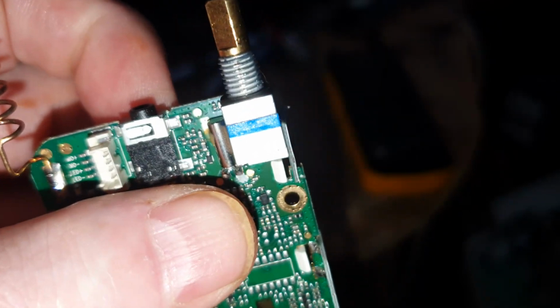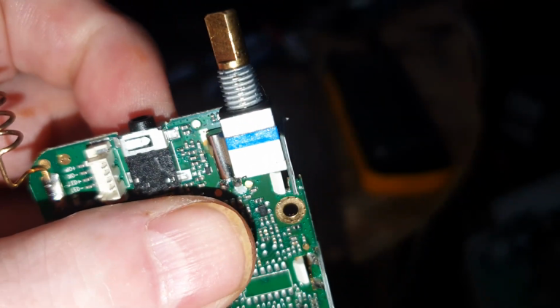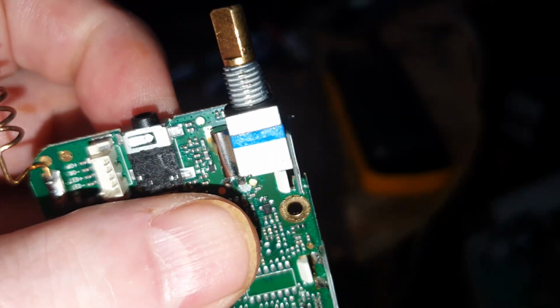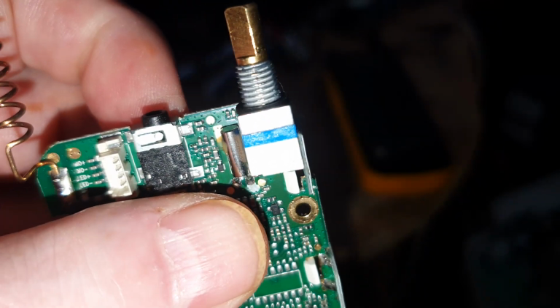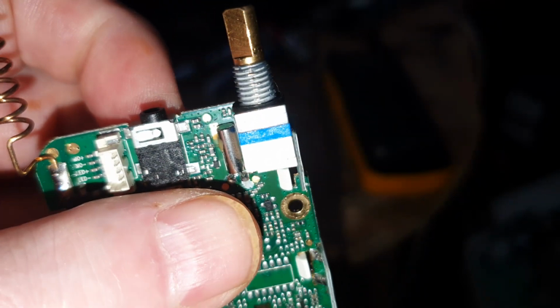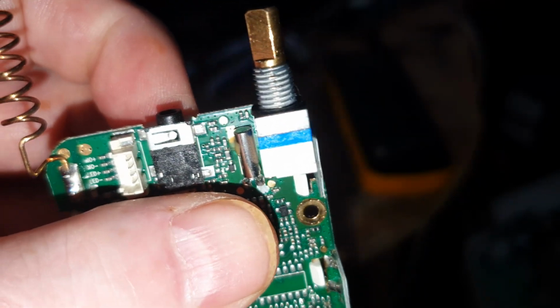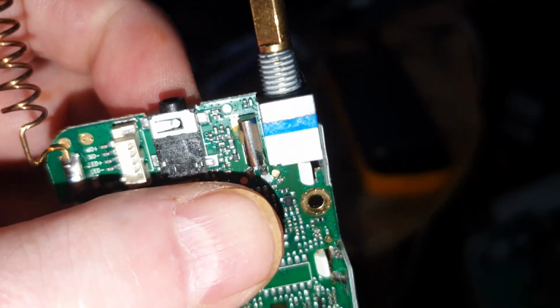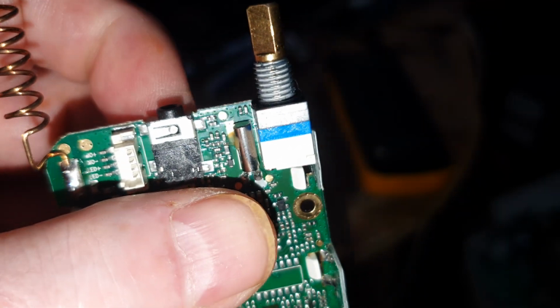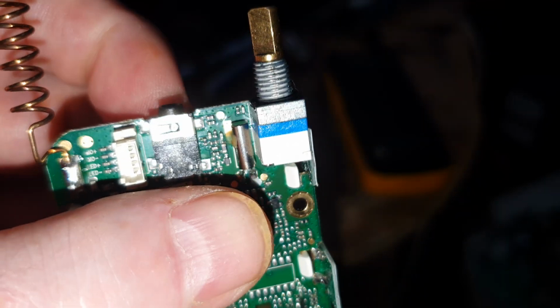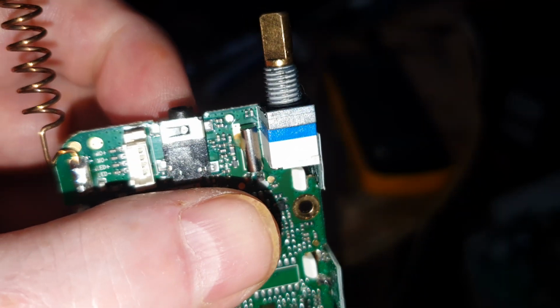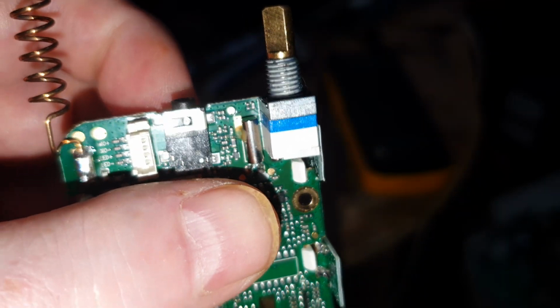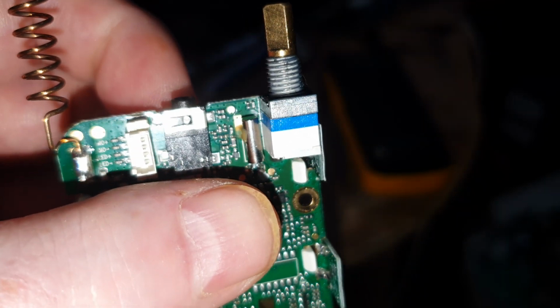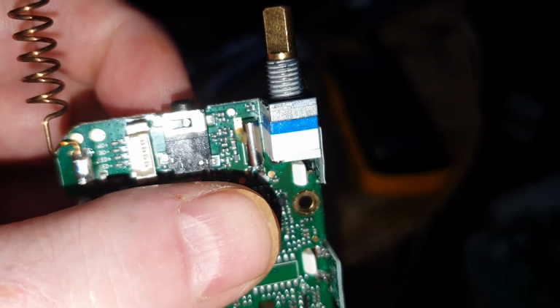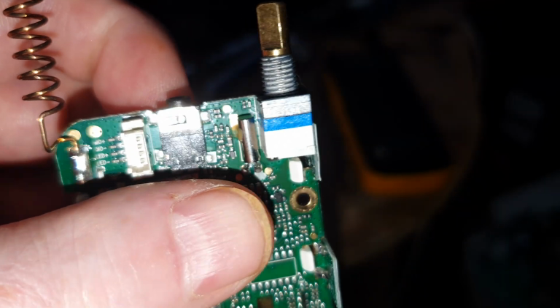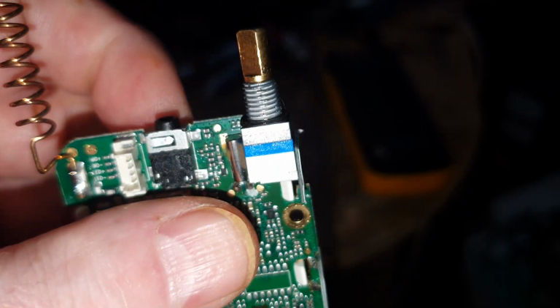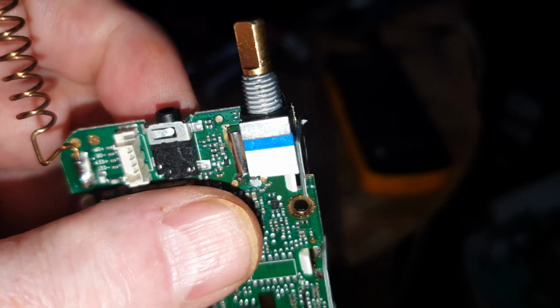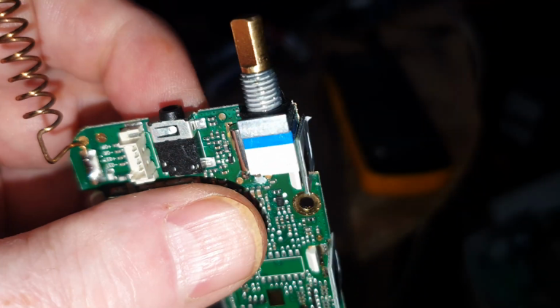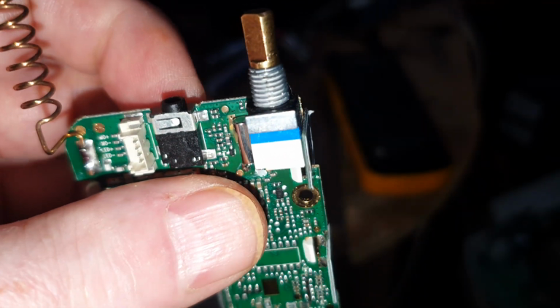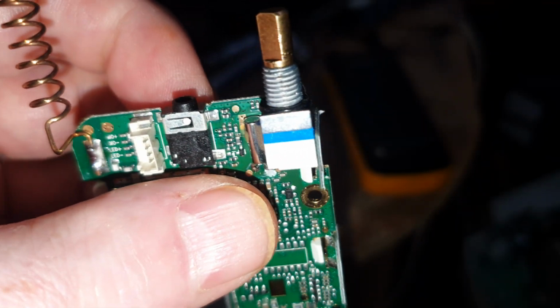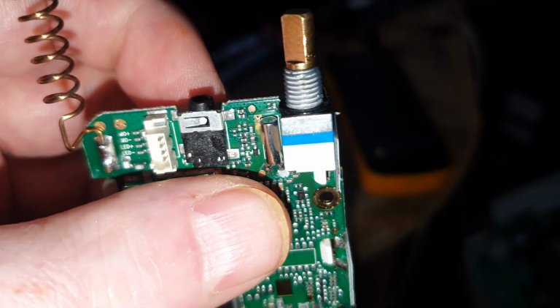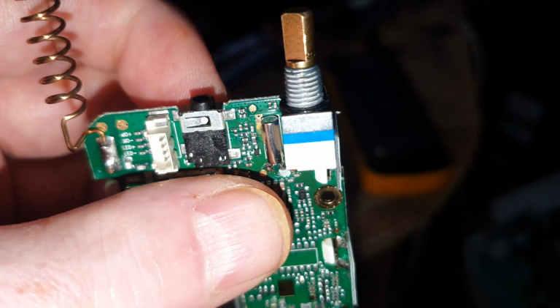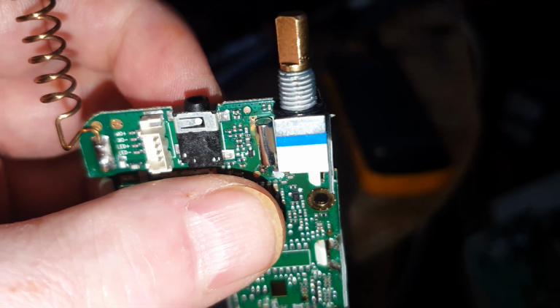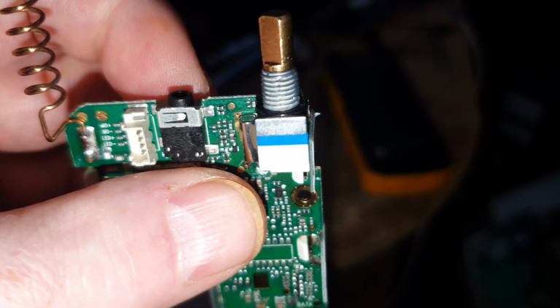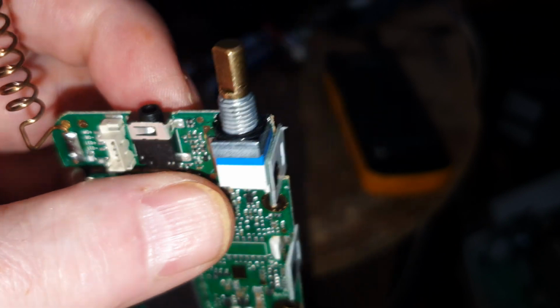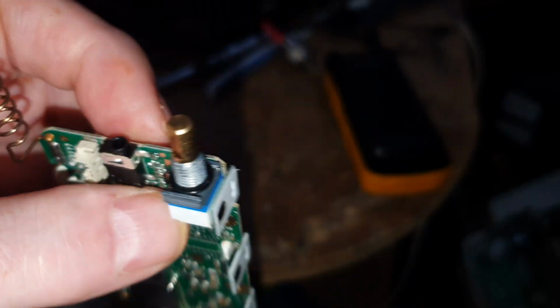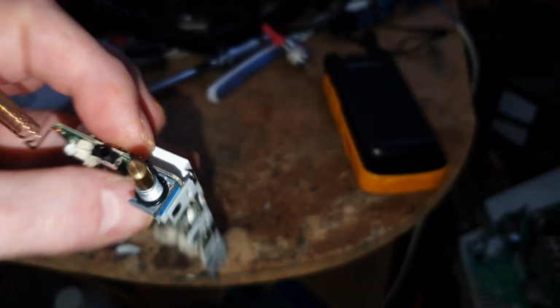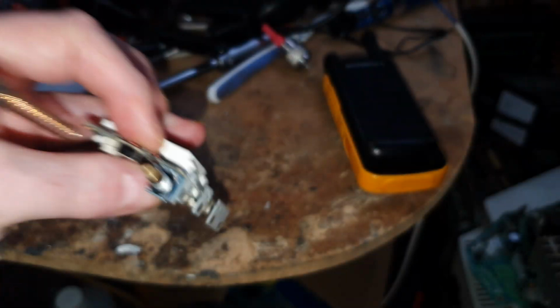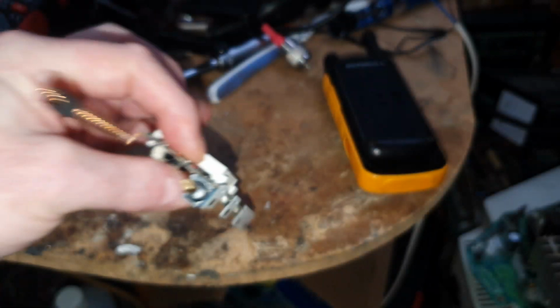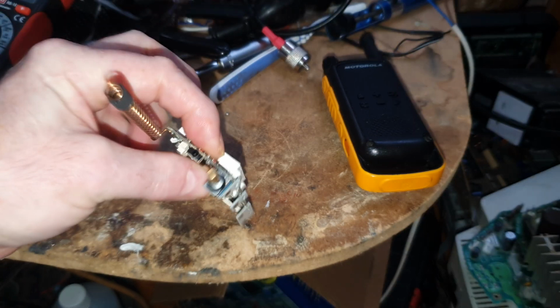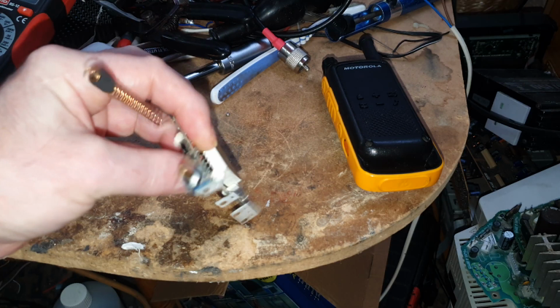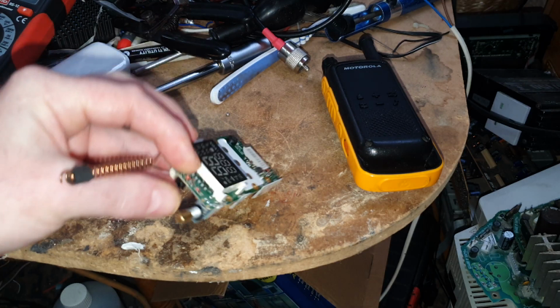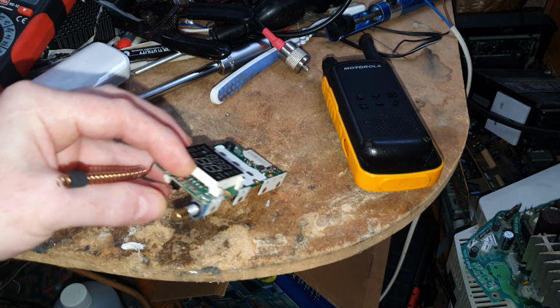So let me turn the soldering iron on and we'll be right back.